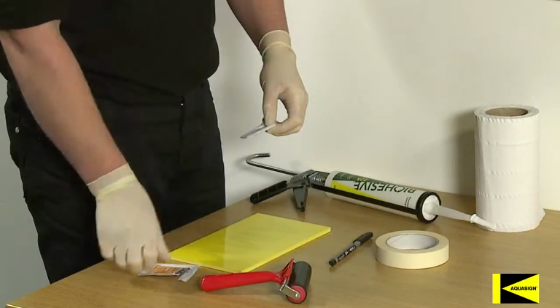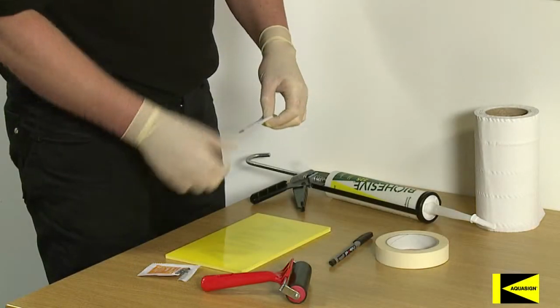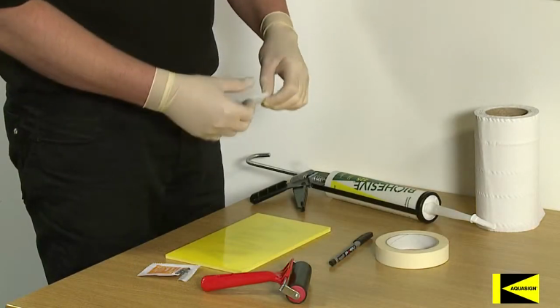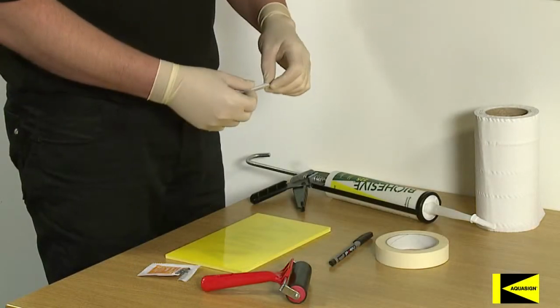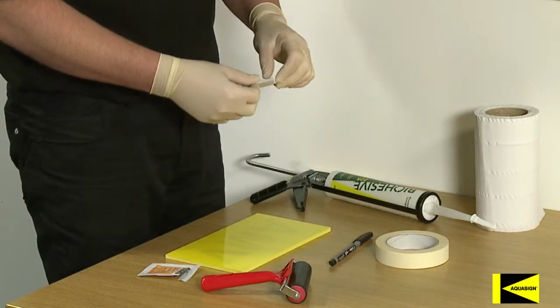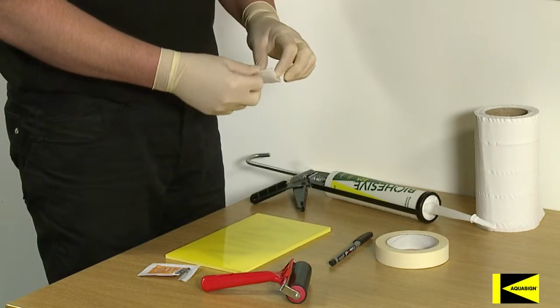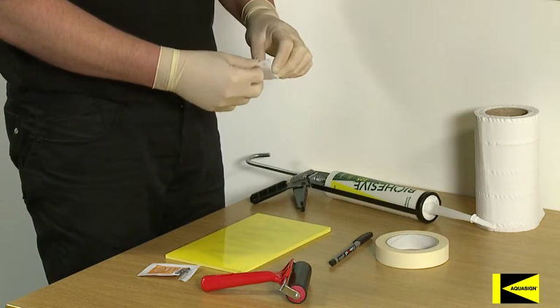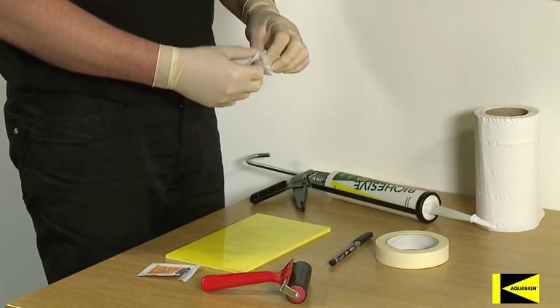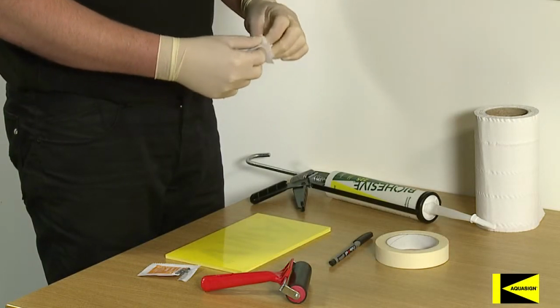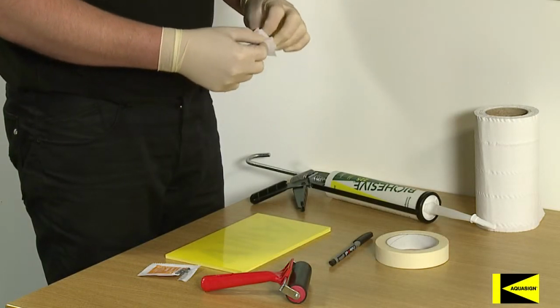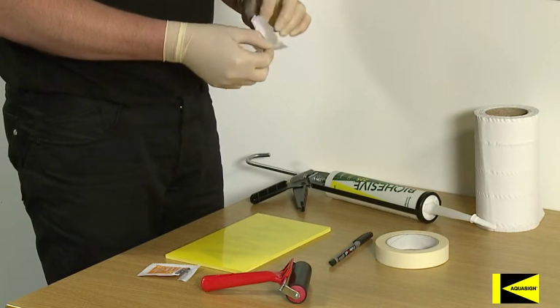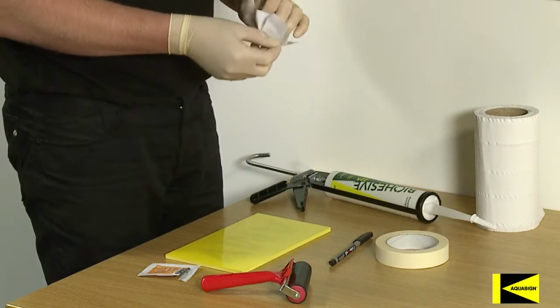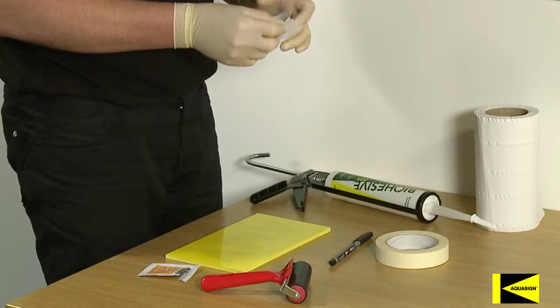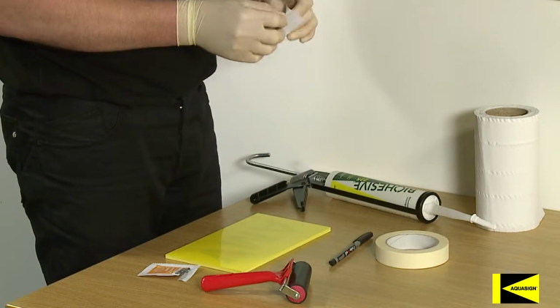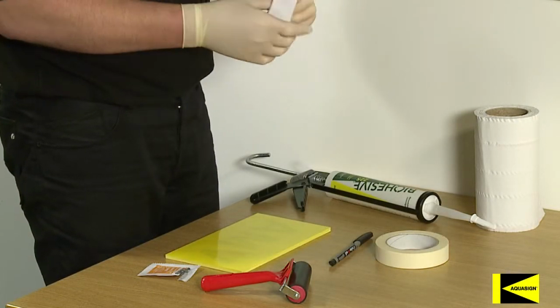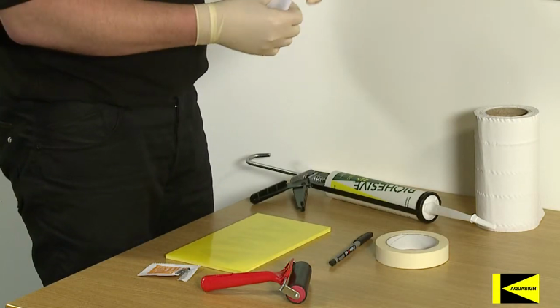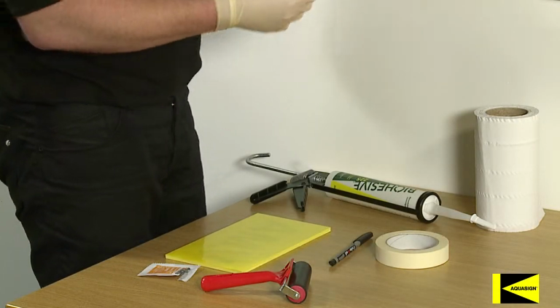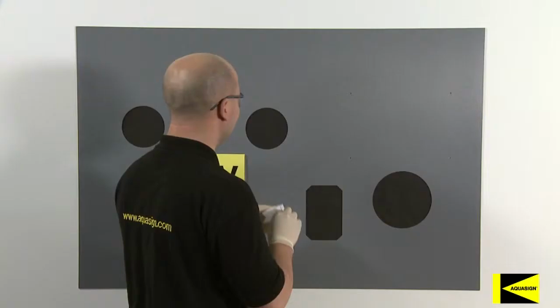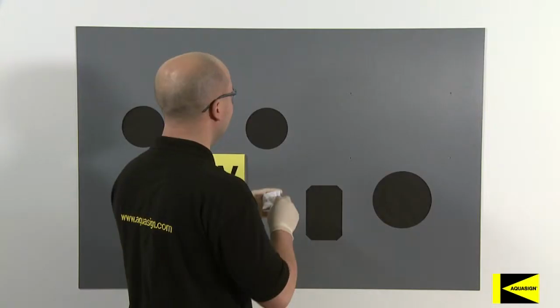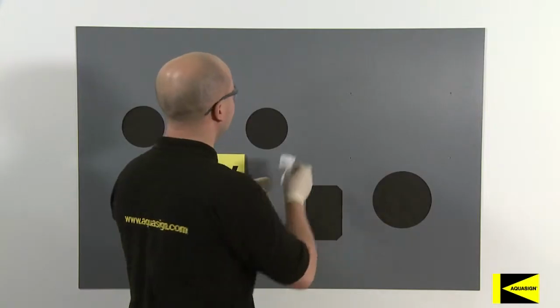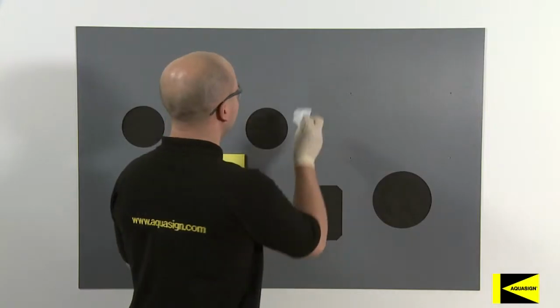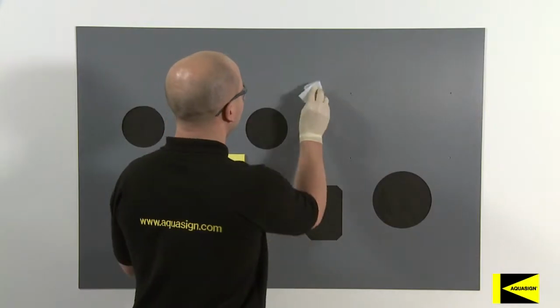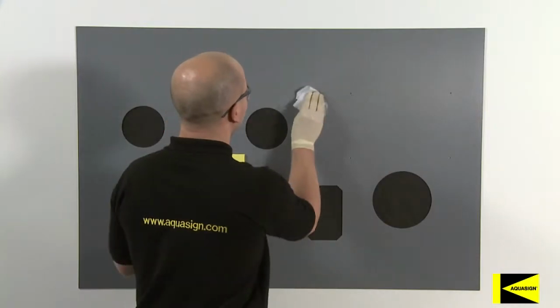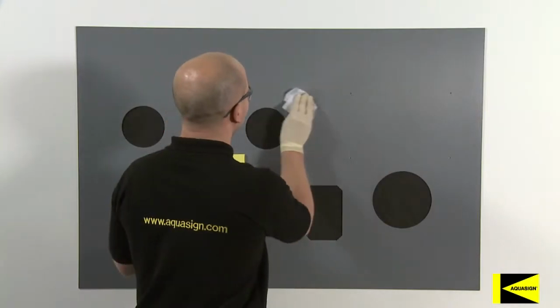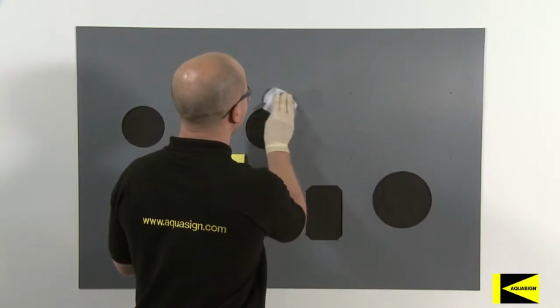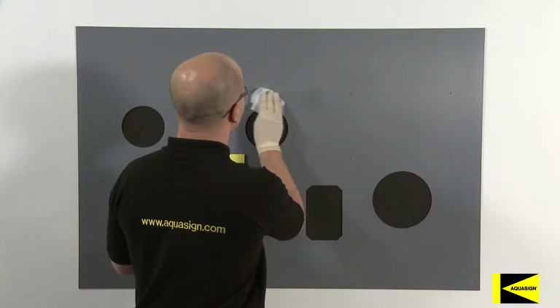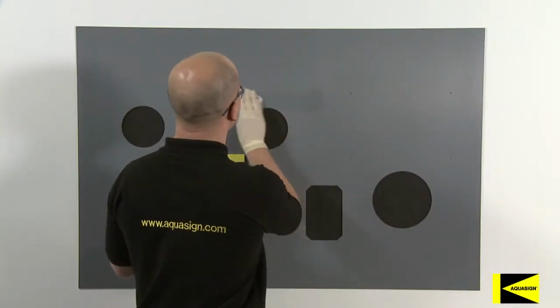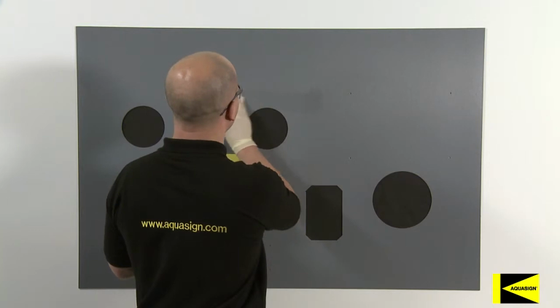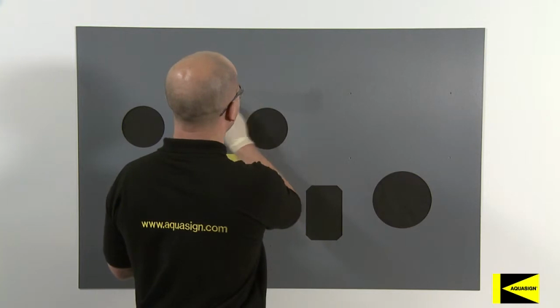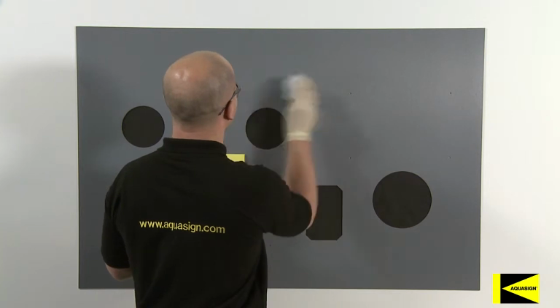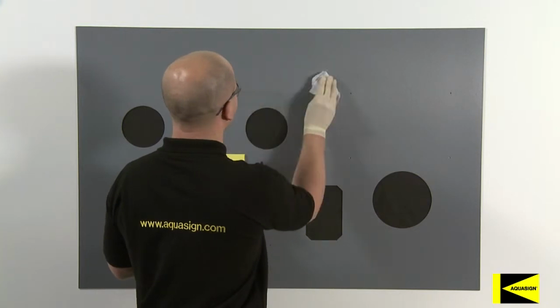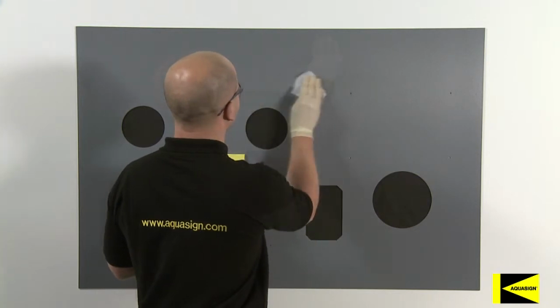Begin the installation with surface preparation, cleaning the equipment to remove all traces of dirt and other contaminants.